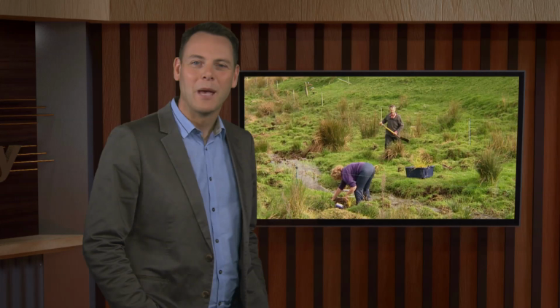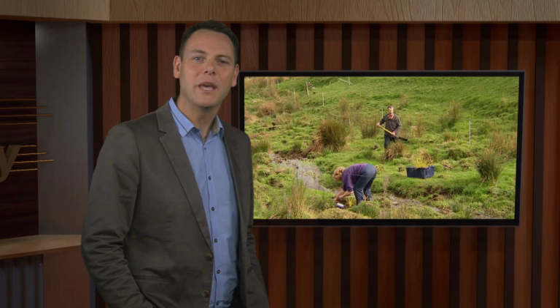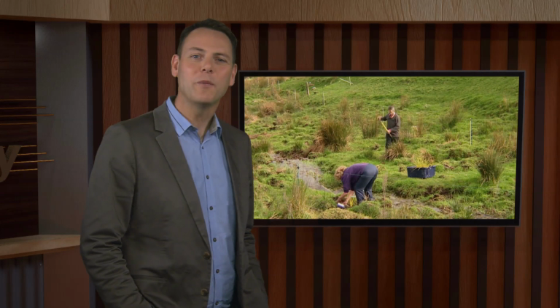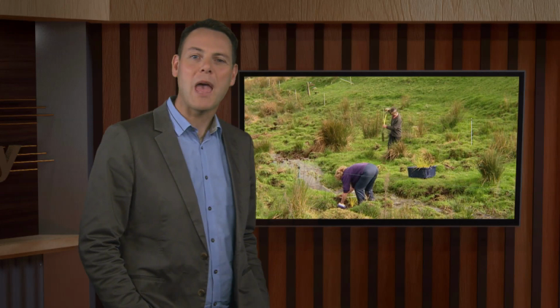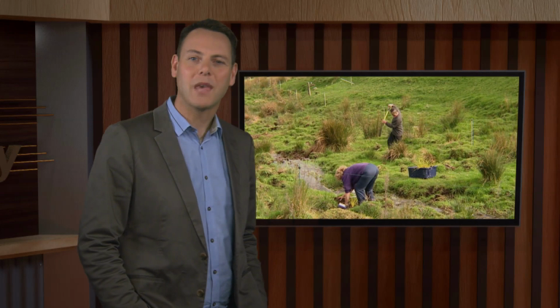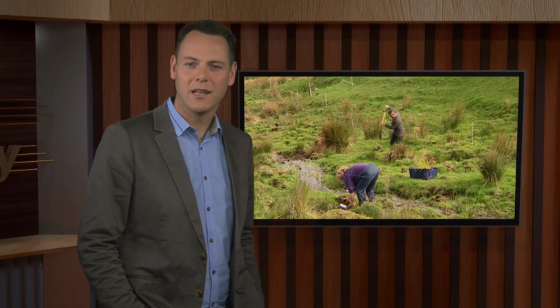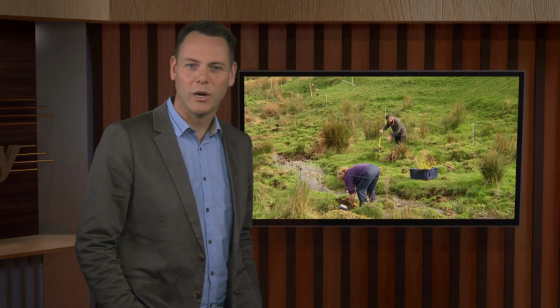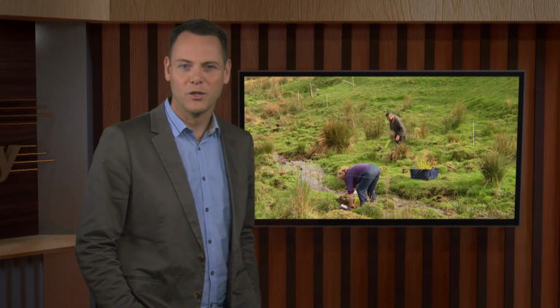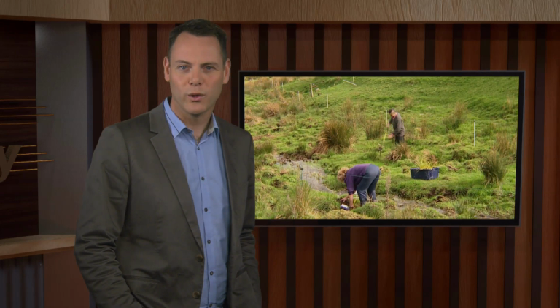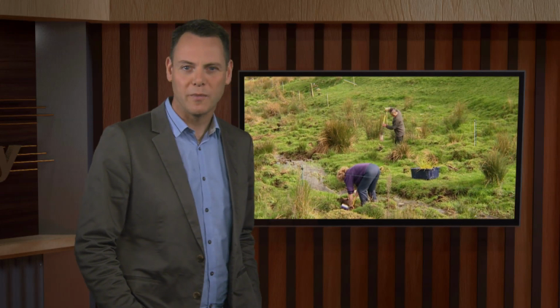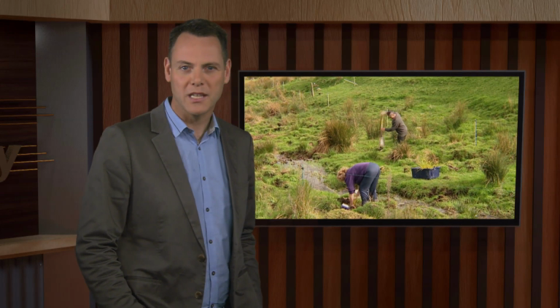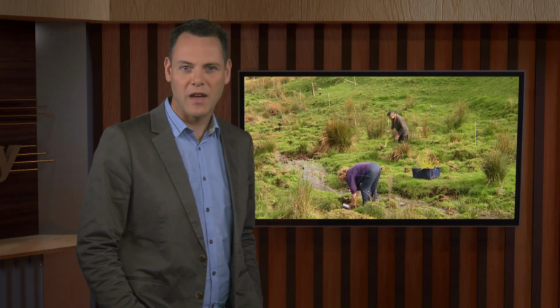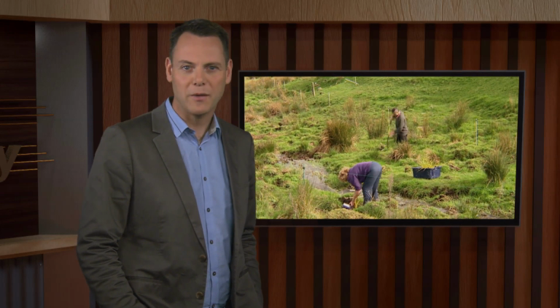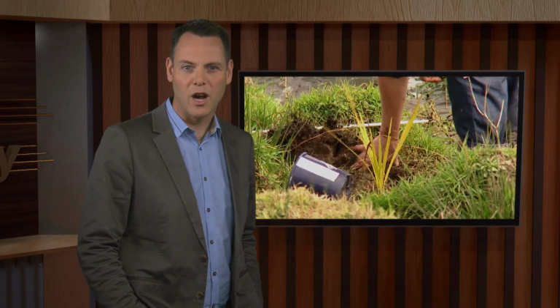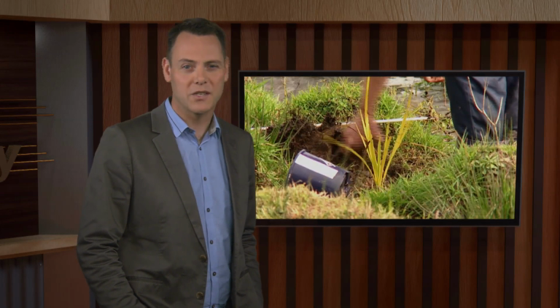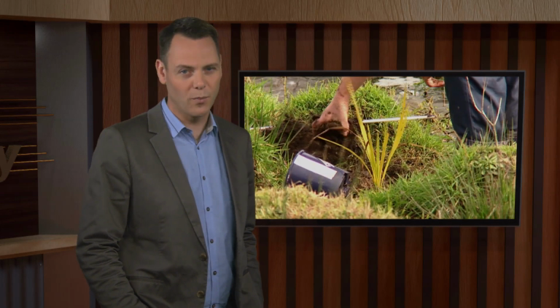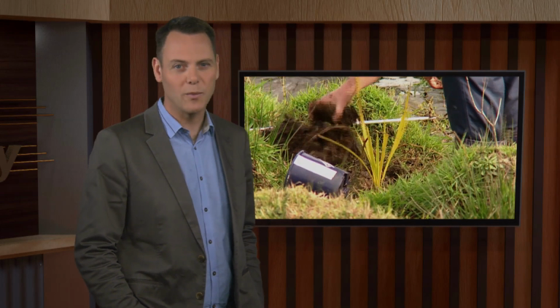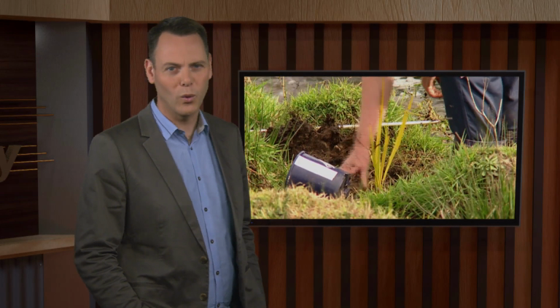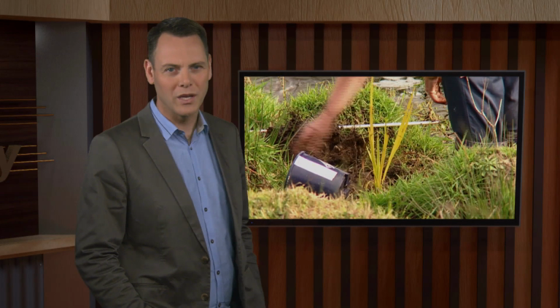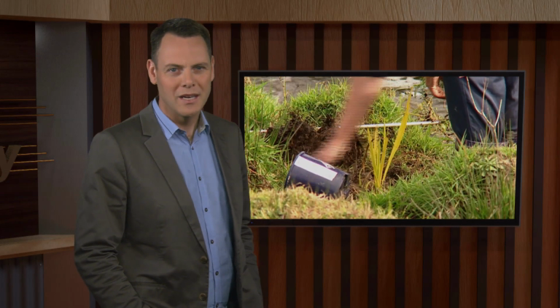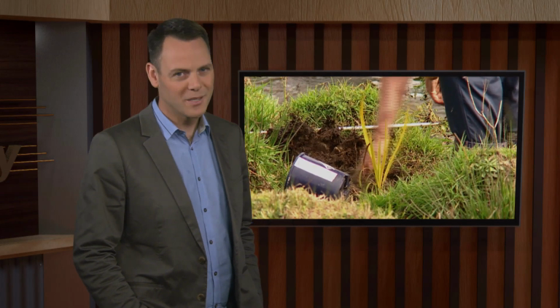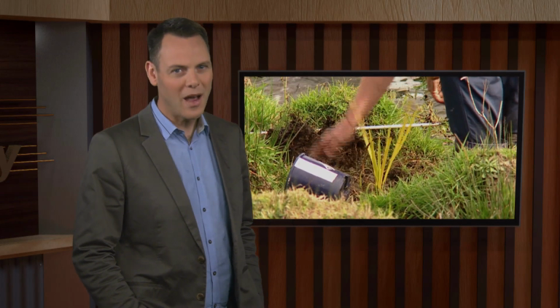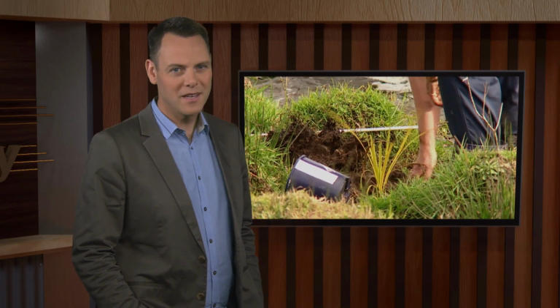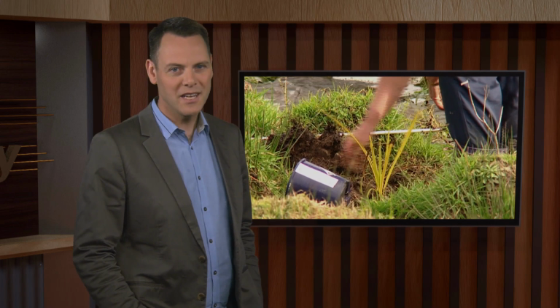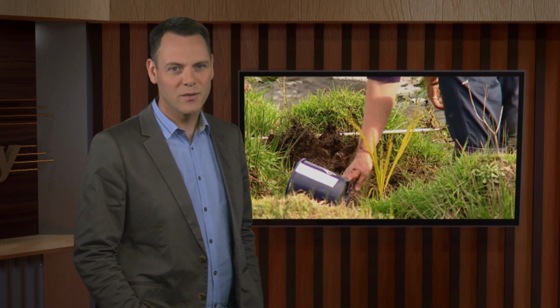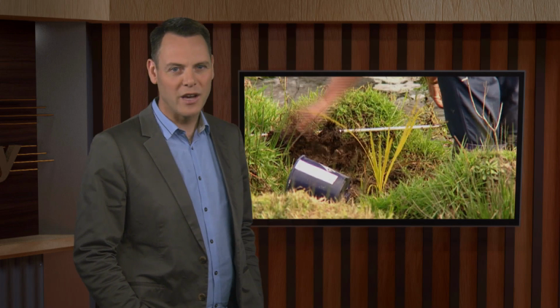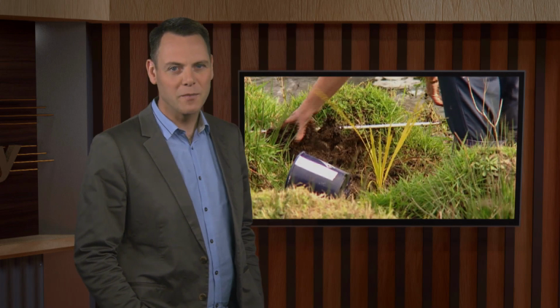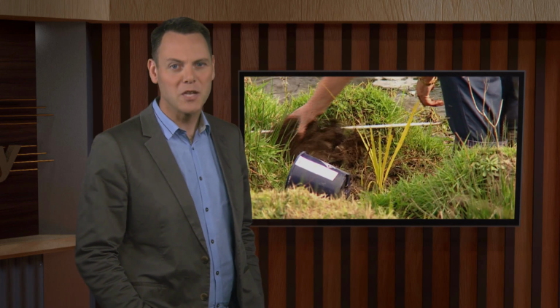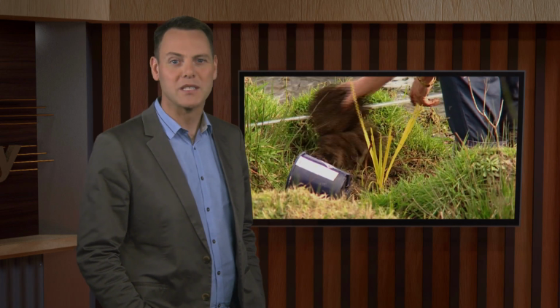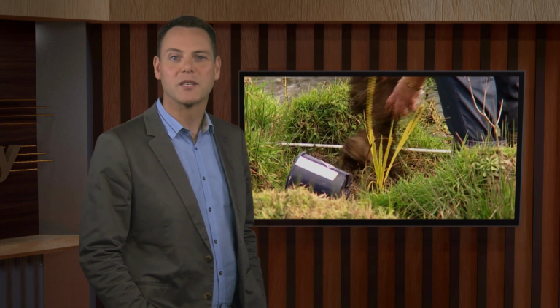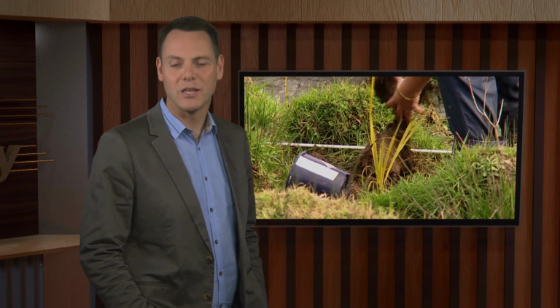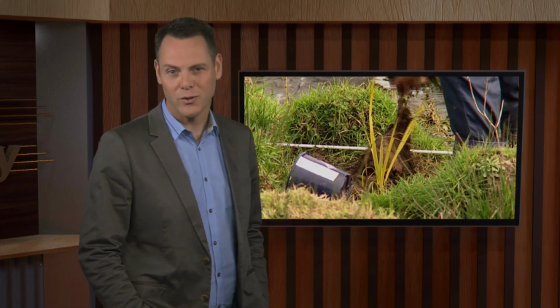Peter and Pam Cowley won a Northland Balance Farm Environments Supreme Award, despite the intensive grazing management system they use.